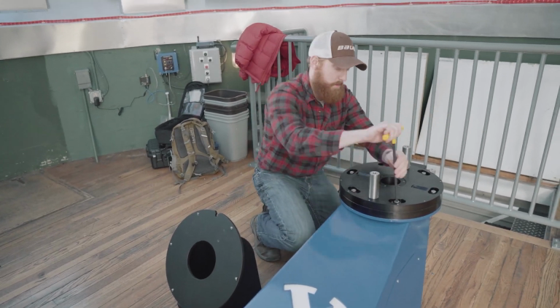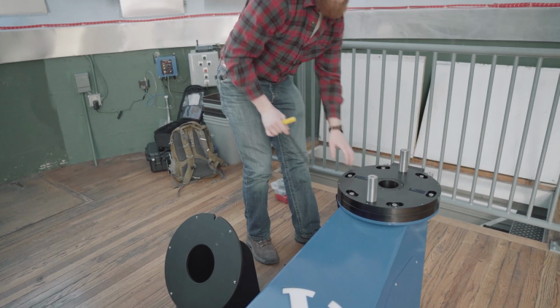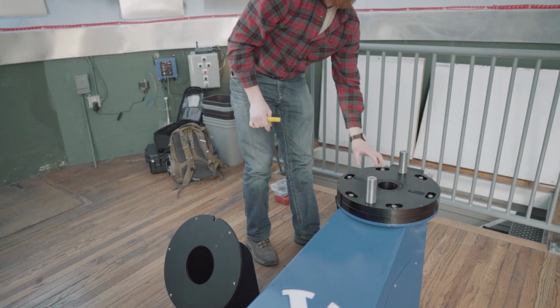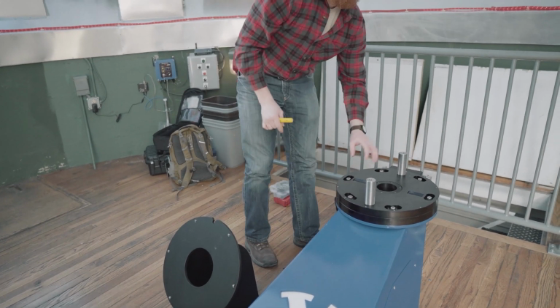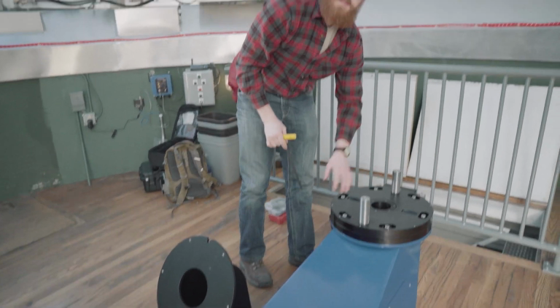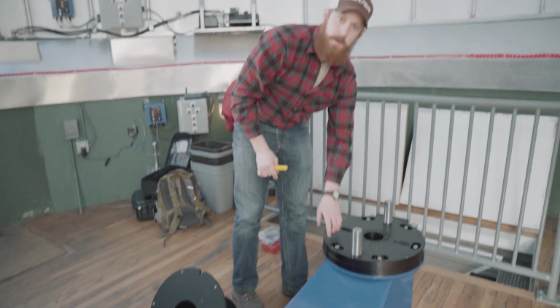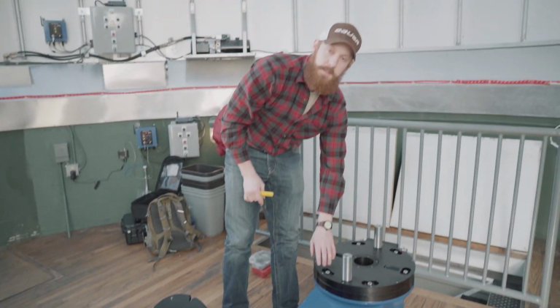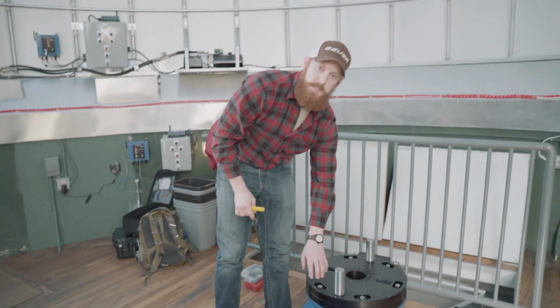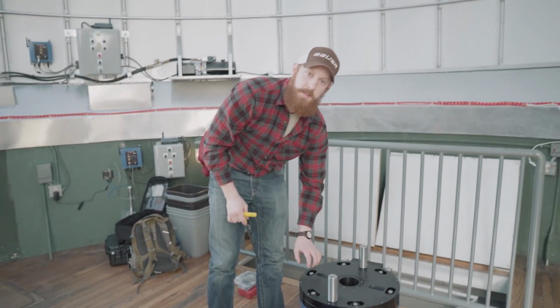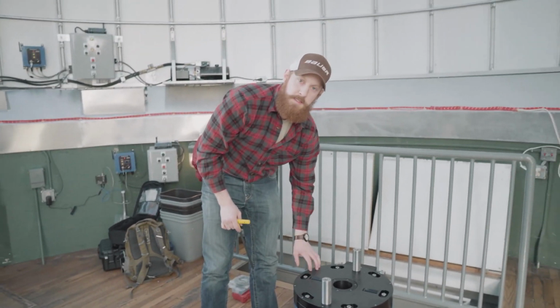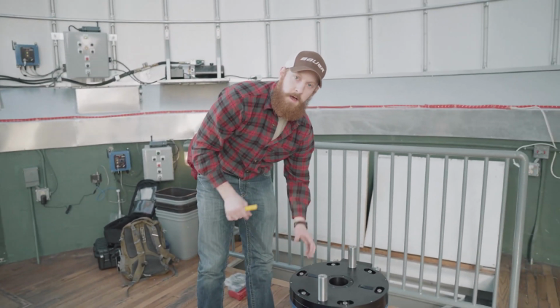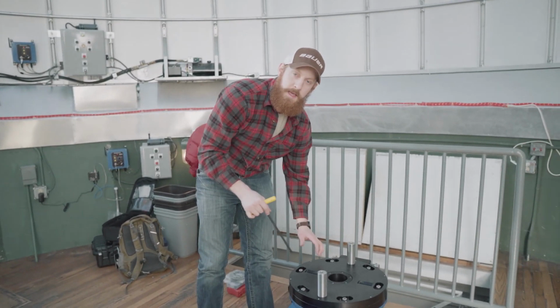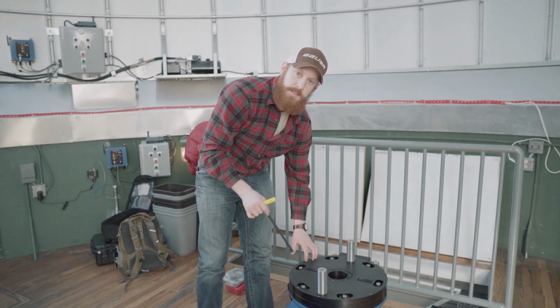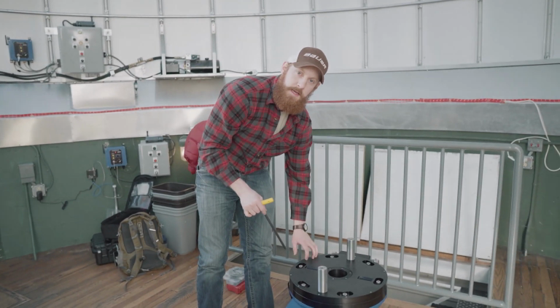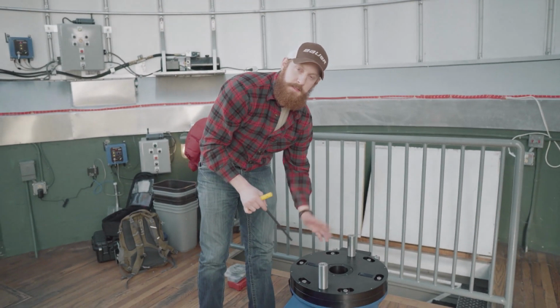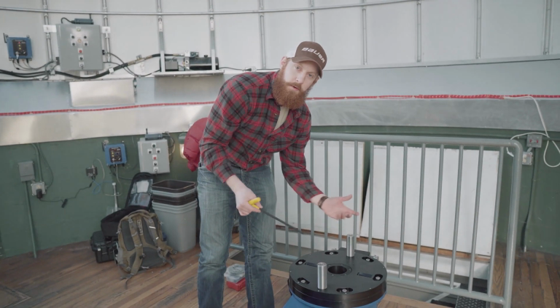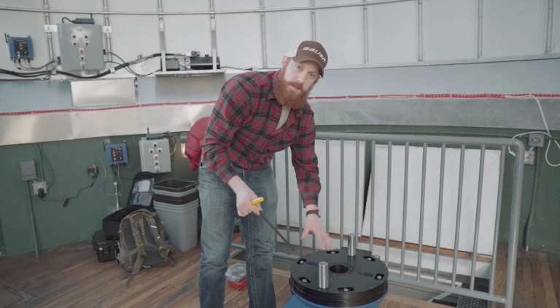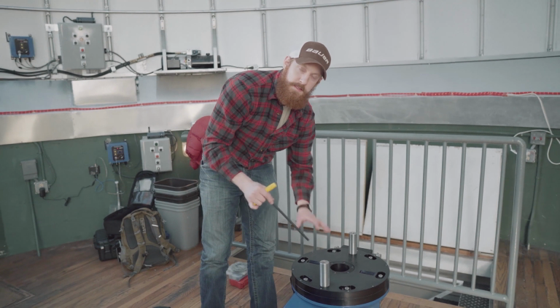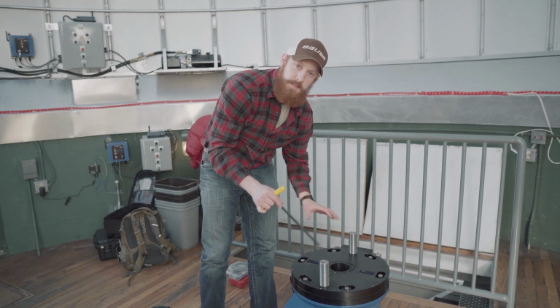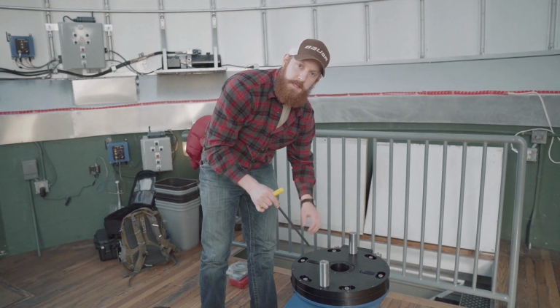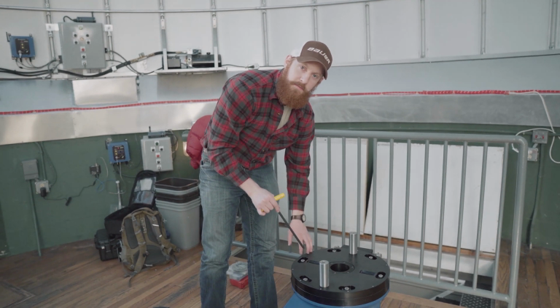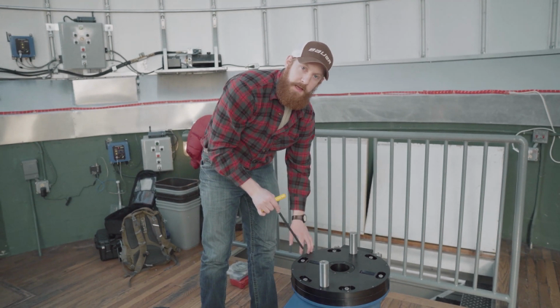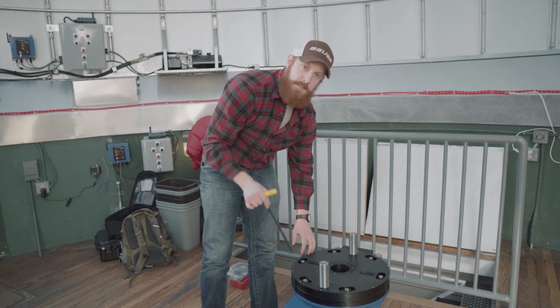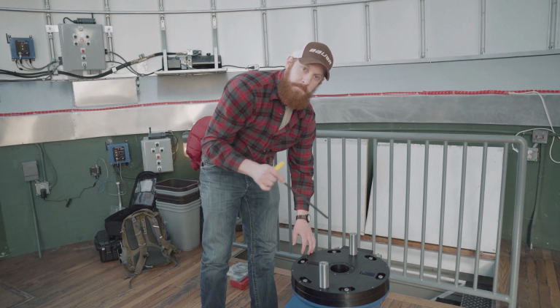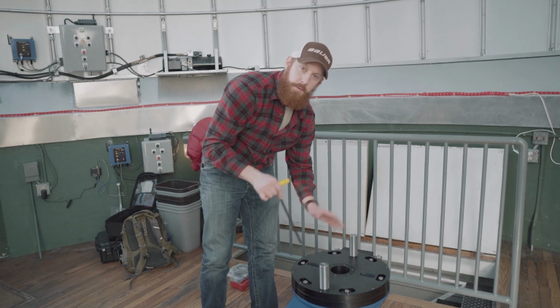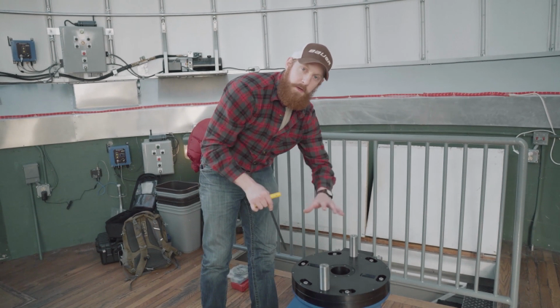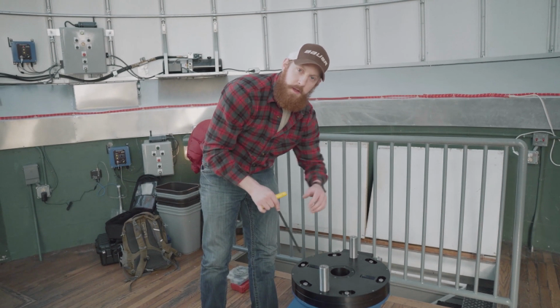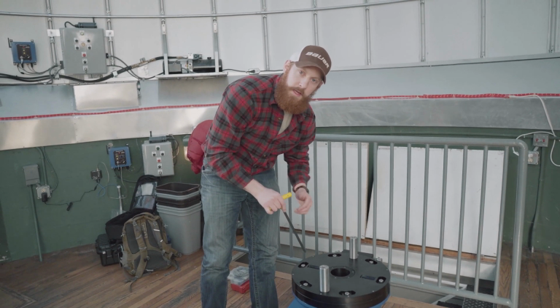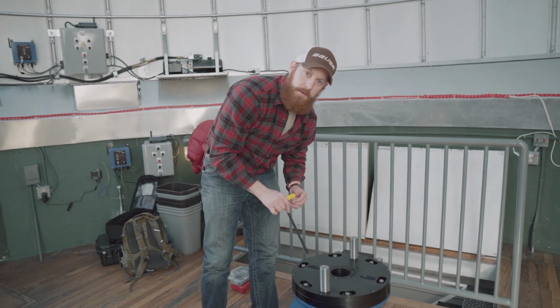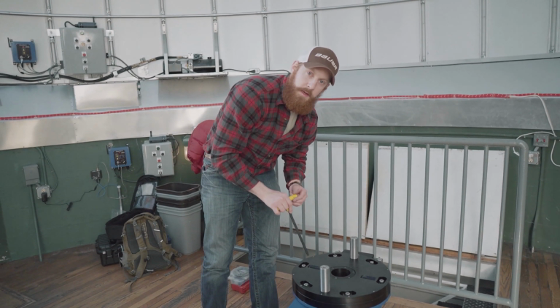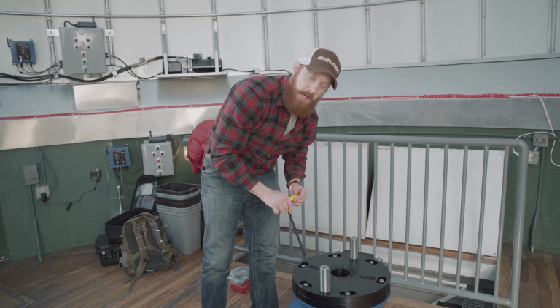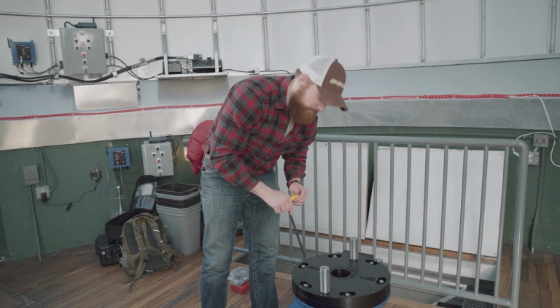During the install, snug these up hand tight. It's important that the system doesn't flex when we start loading everything on top.